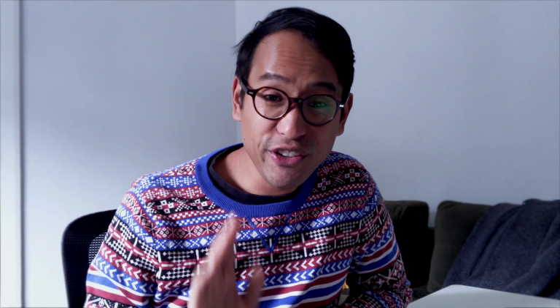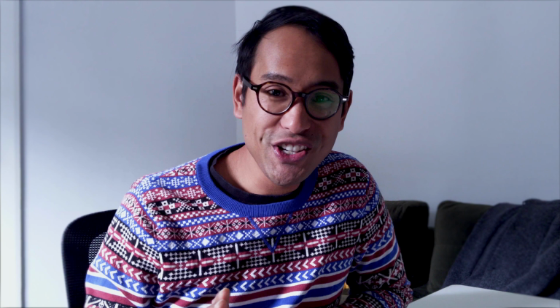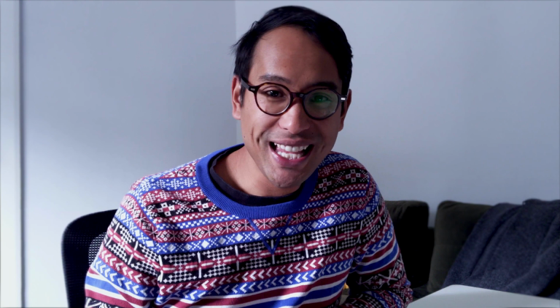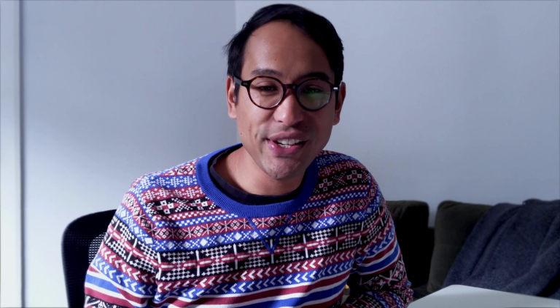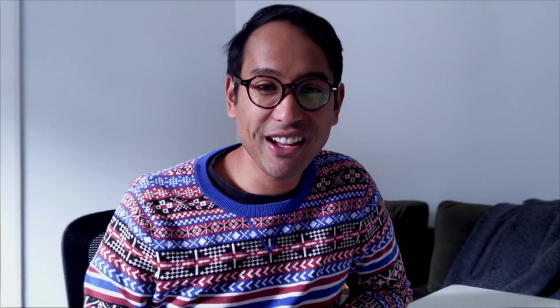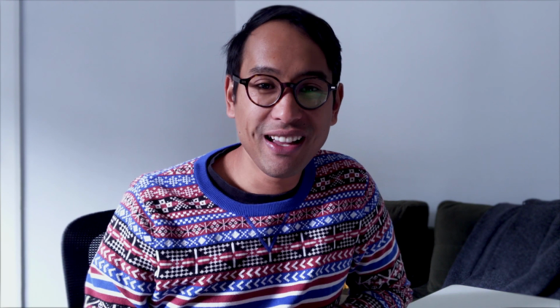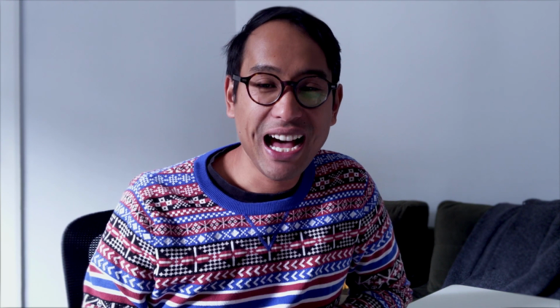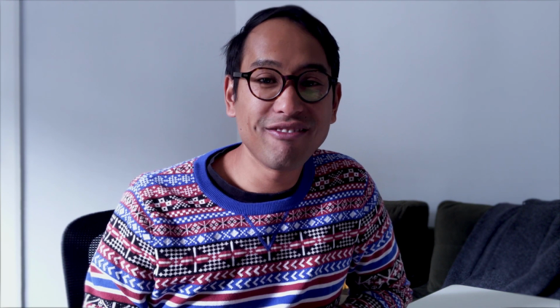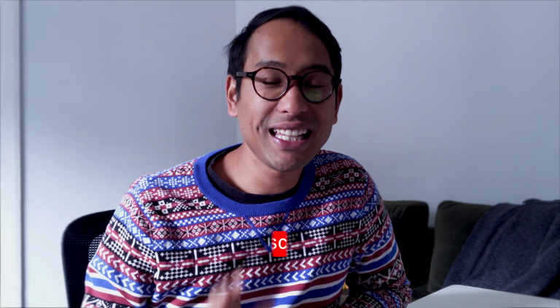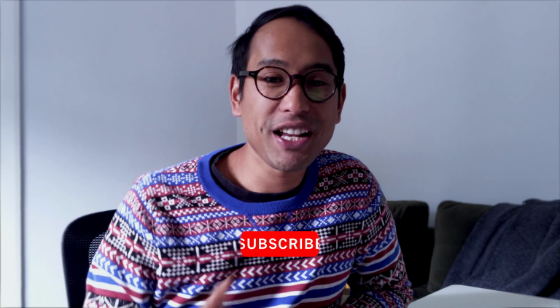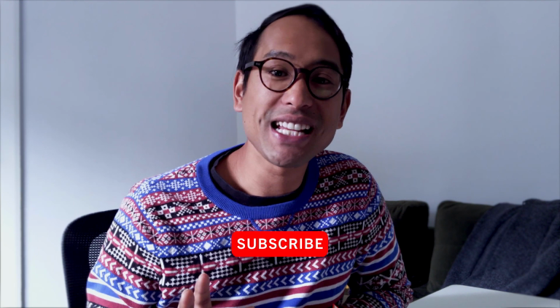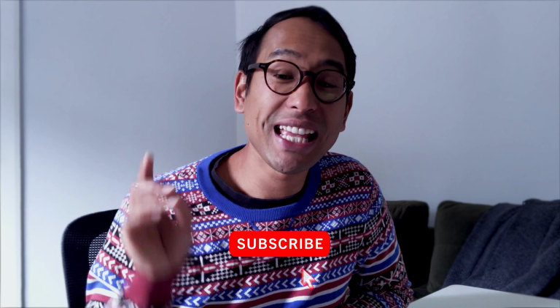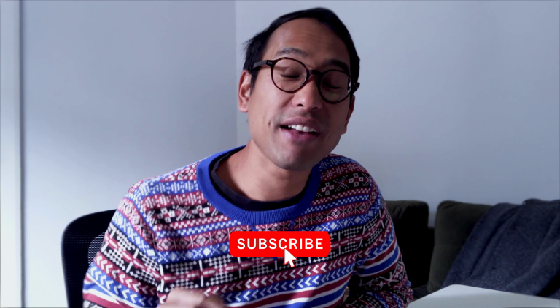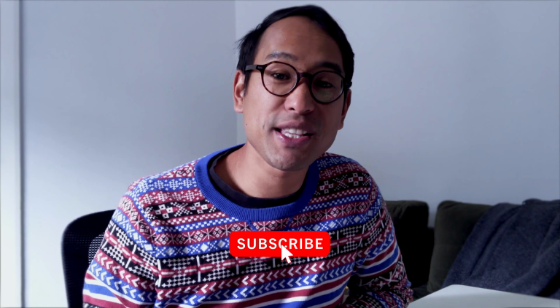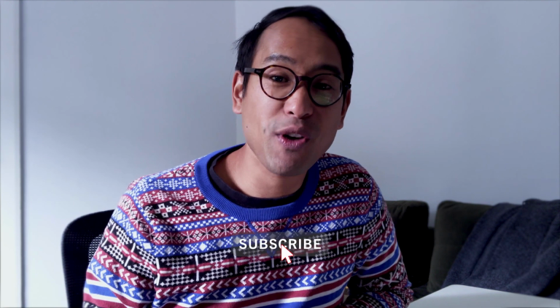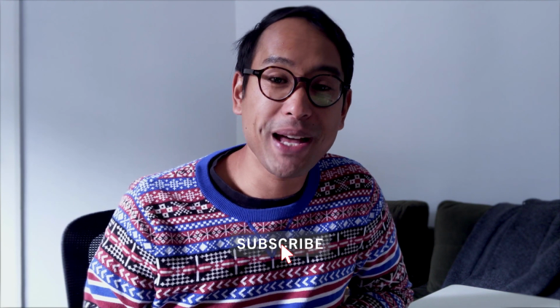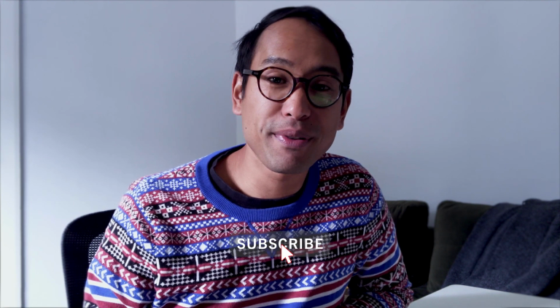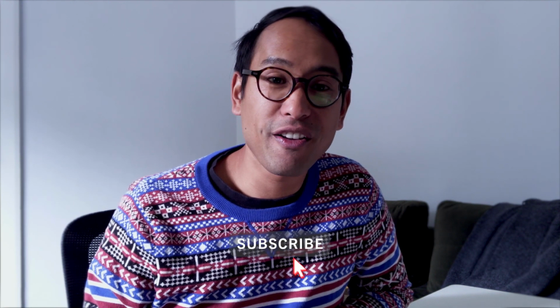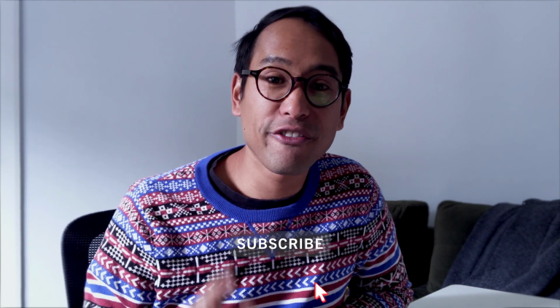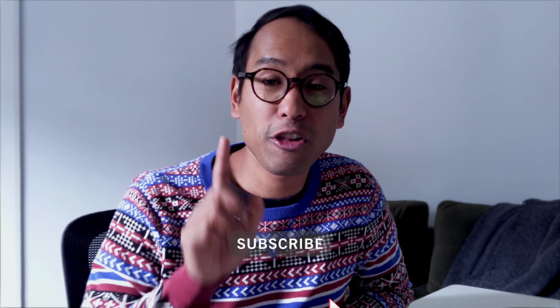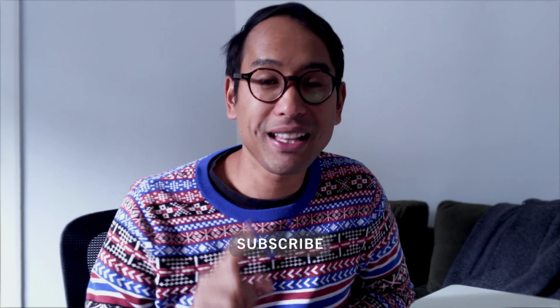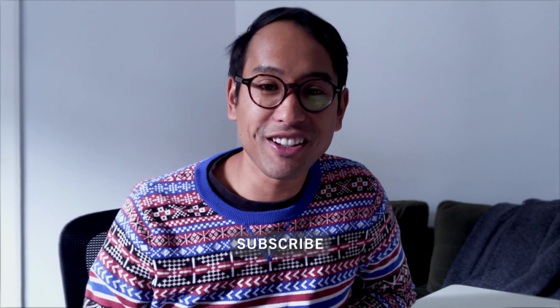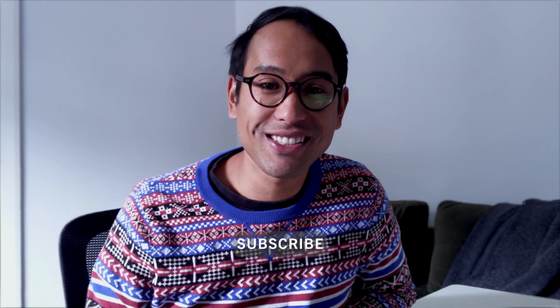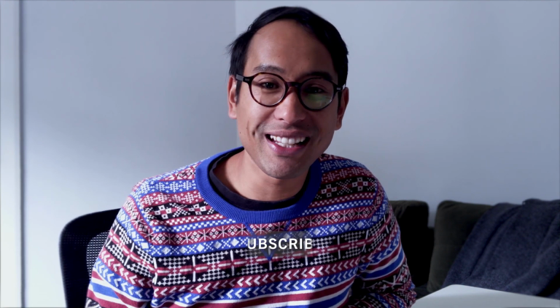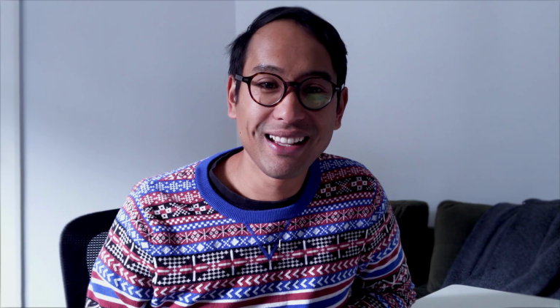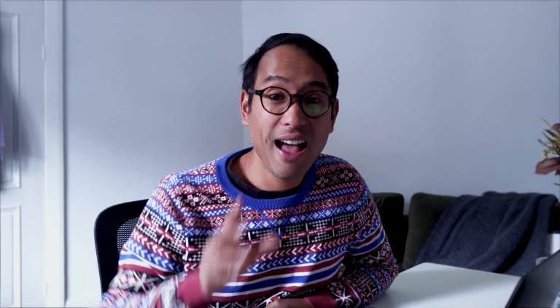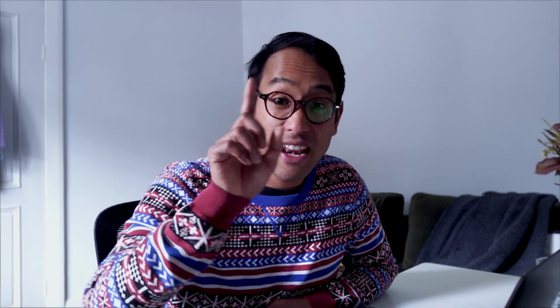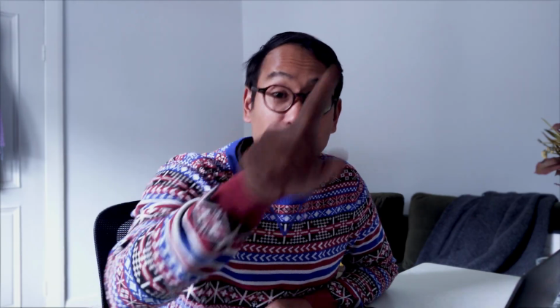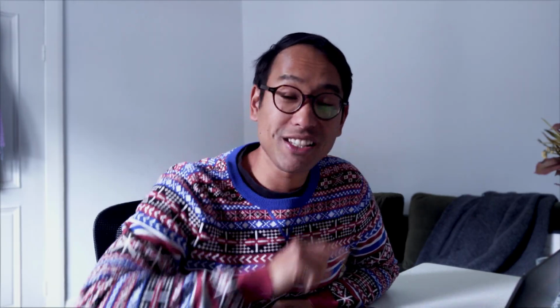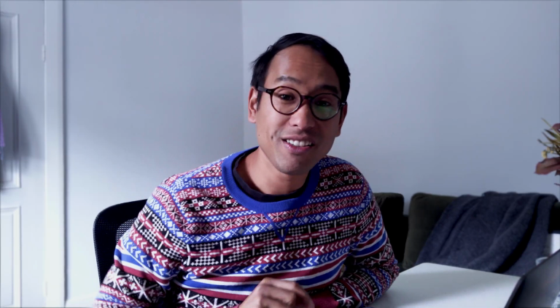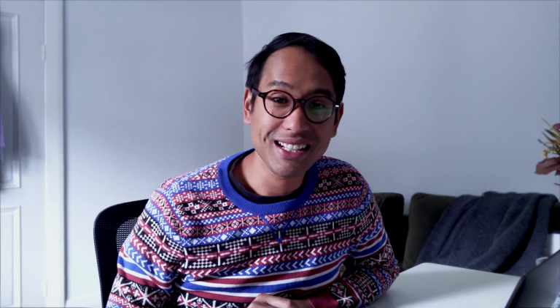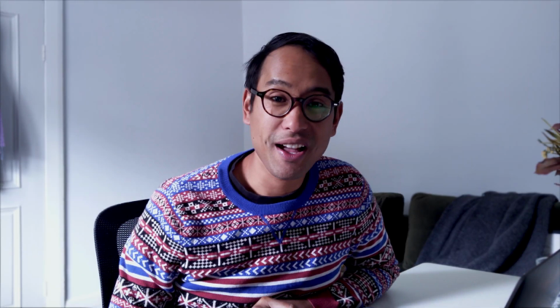If you've enjoyed today's video, I'd really appreciate it if you hit that red subscribe button below and follow me along on this journey, and I'll see you next time.